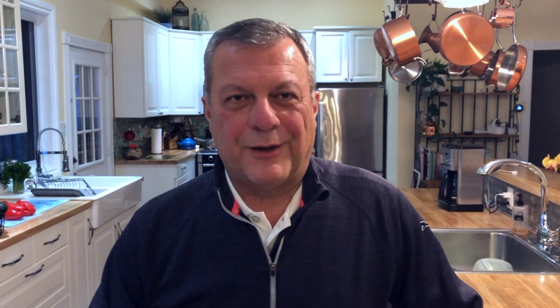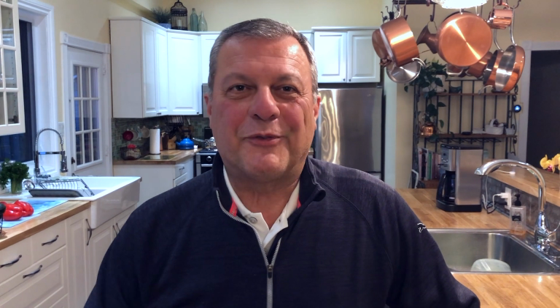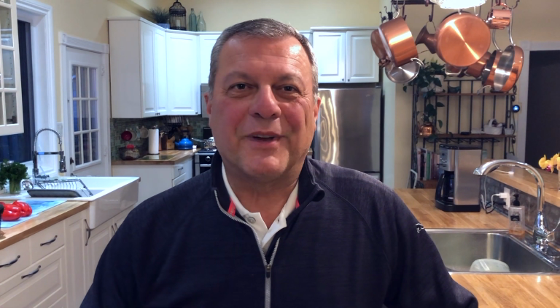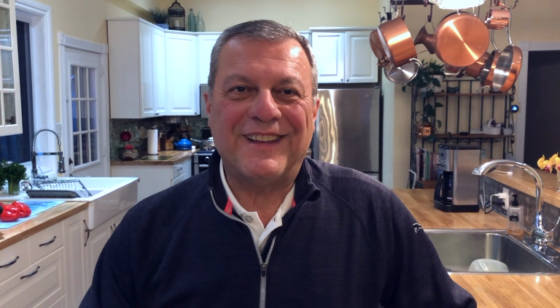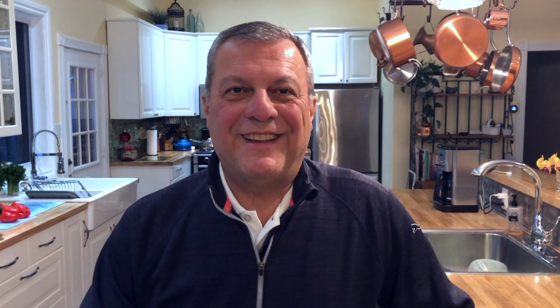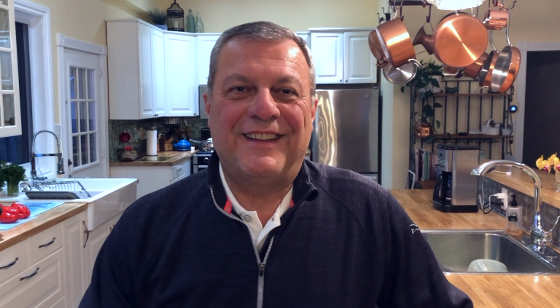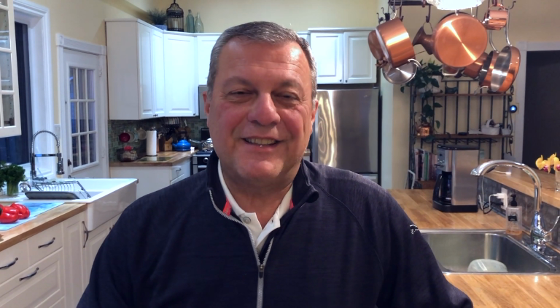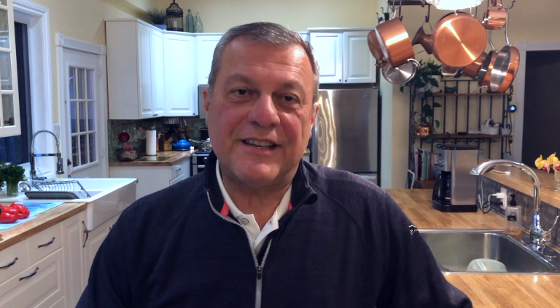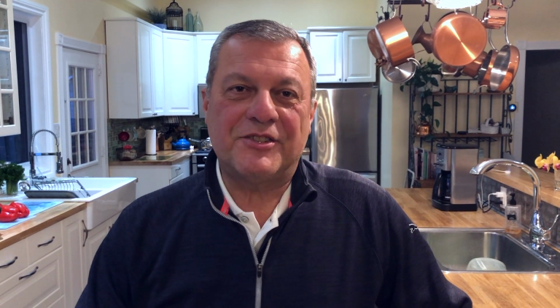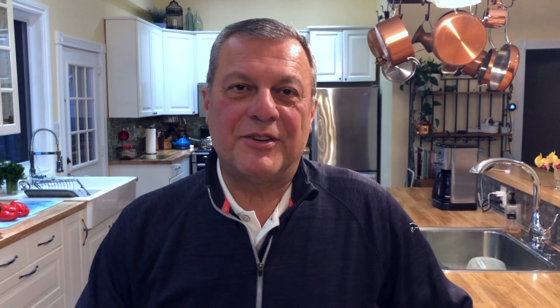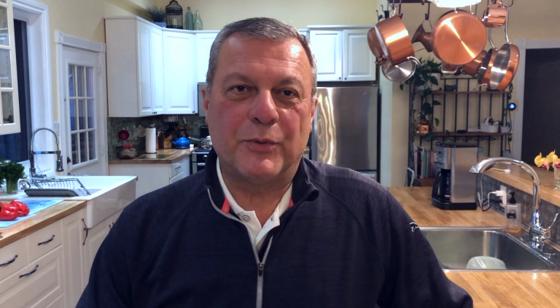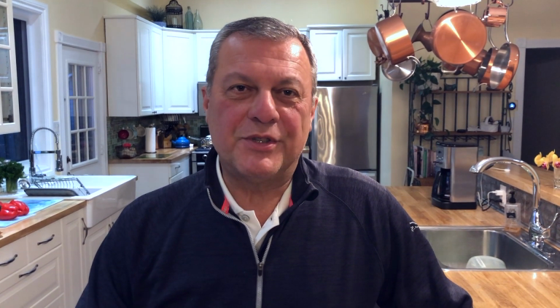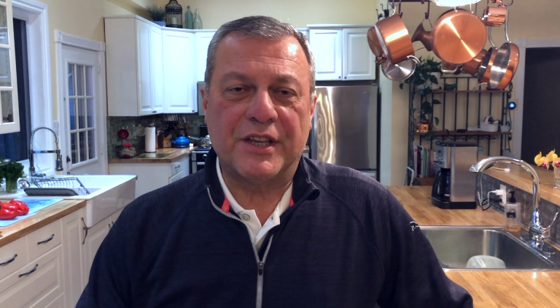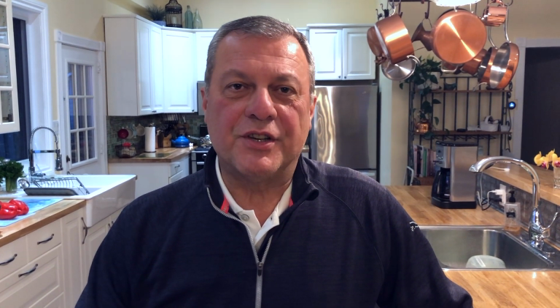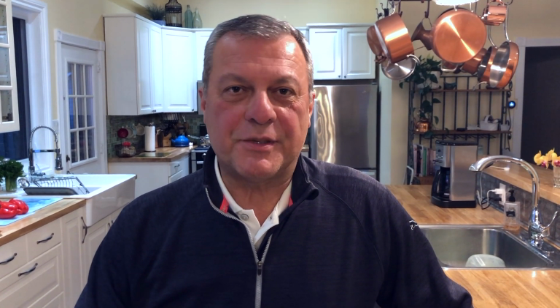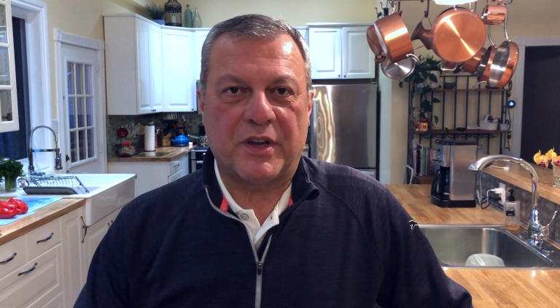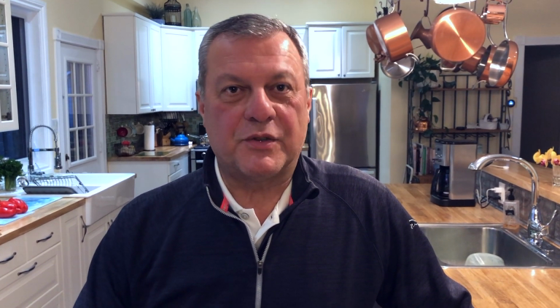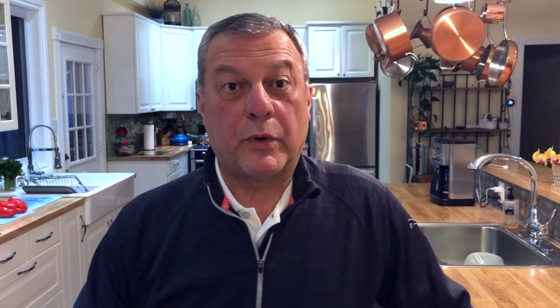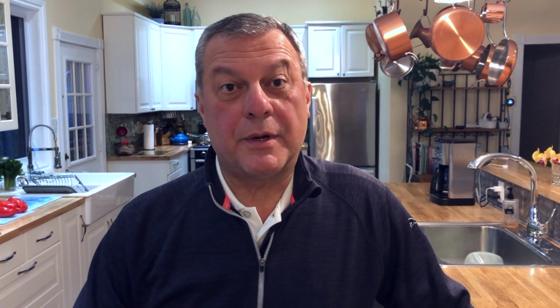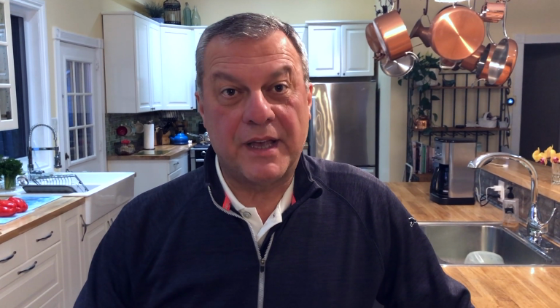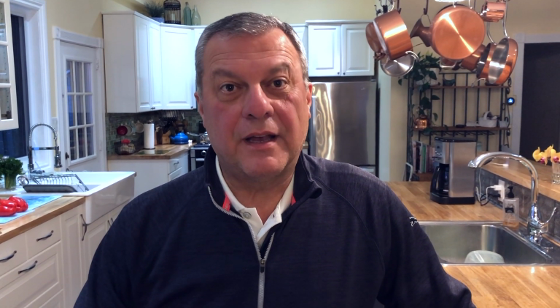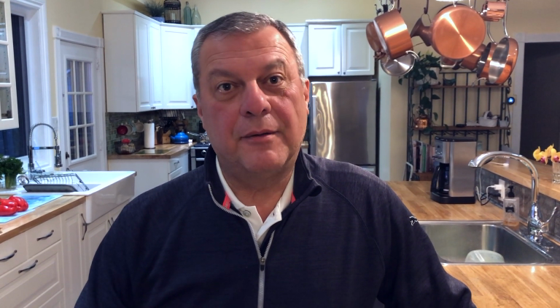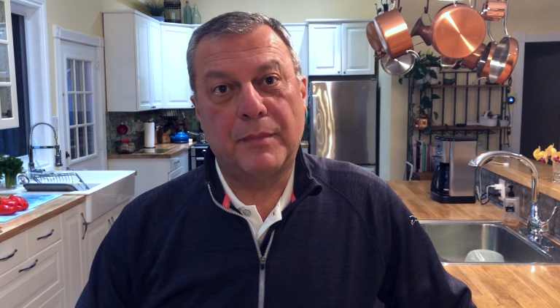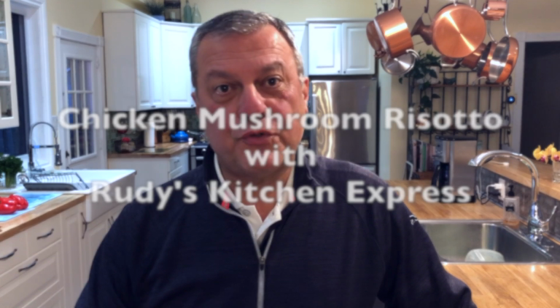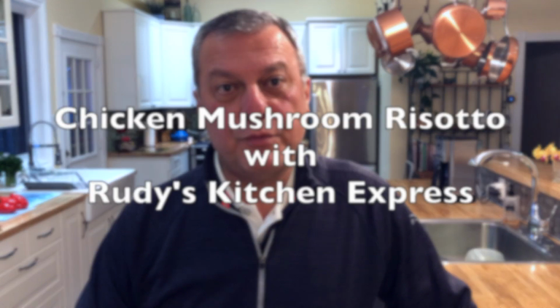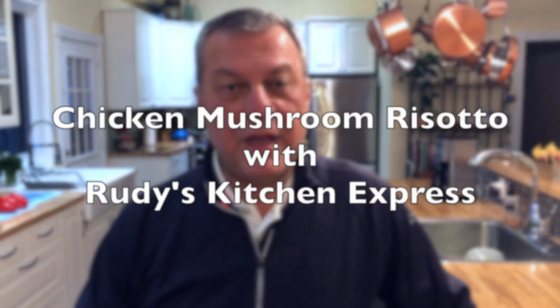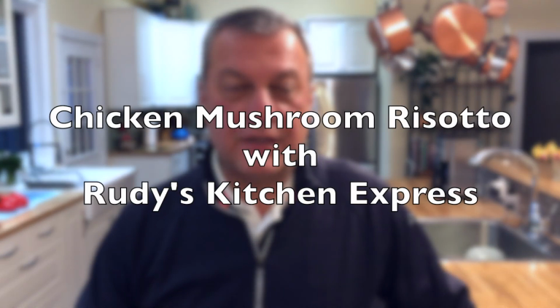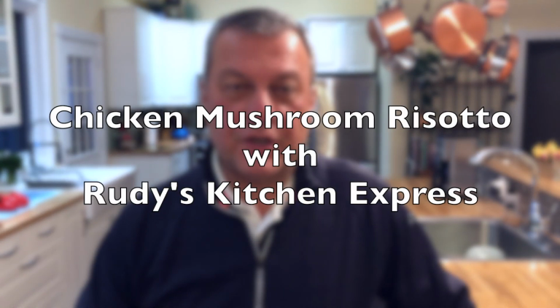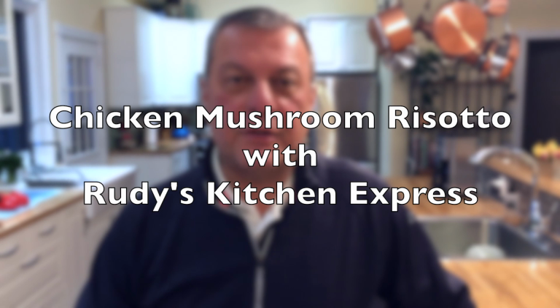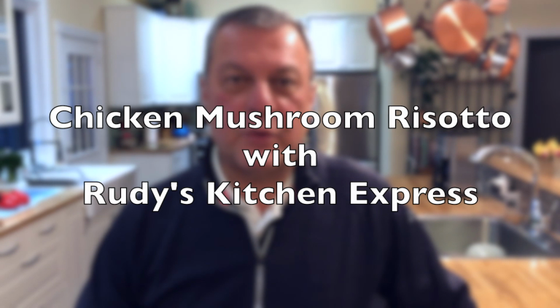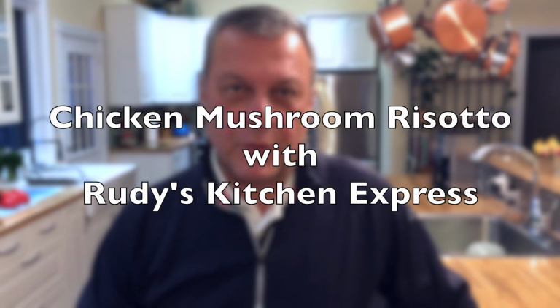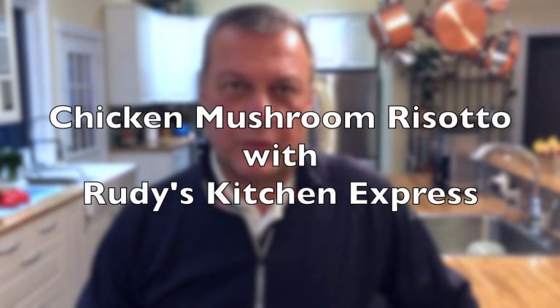Hello everybody. In this edition of Rudy's Kitchen Express, we're going to make mushroom and chicken risotto.